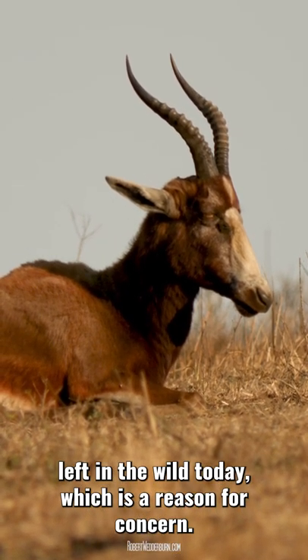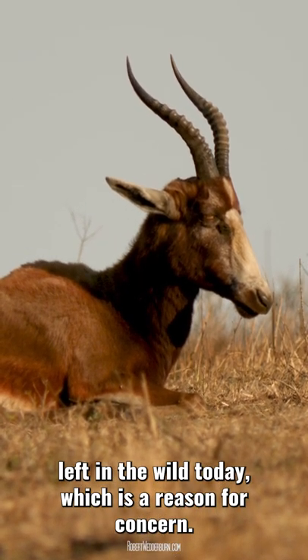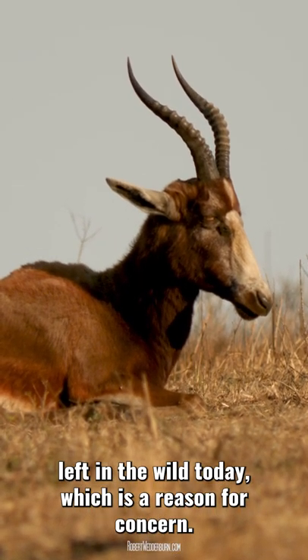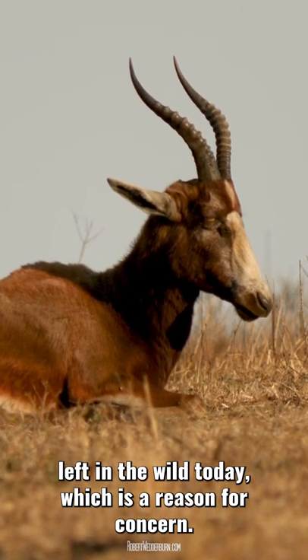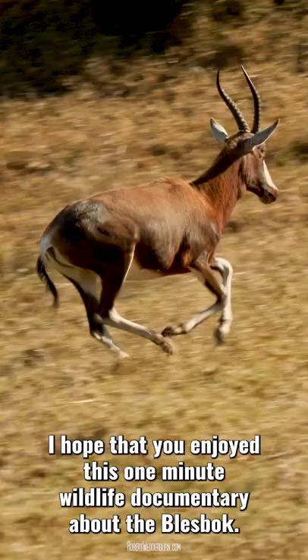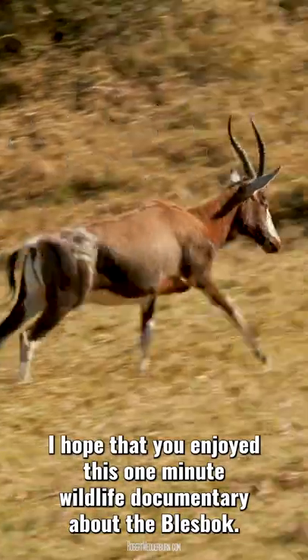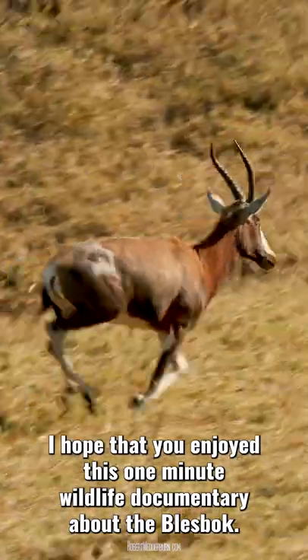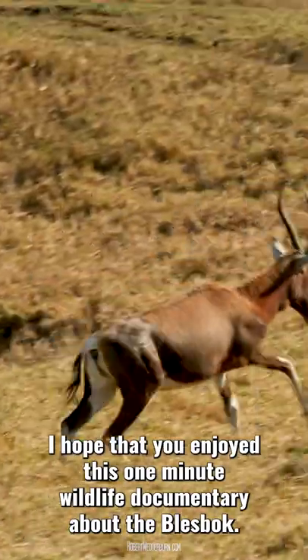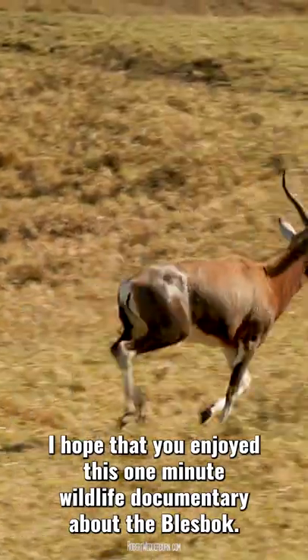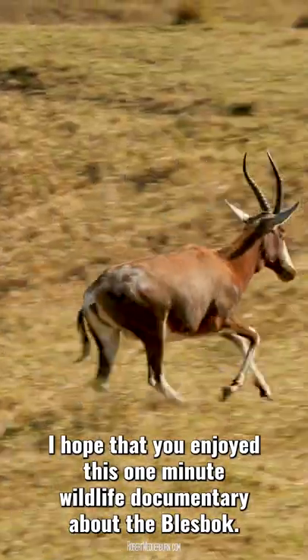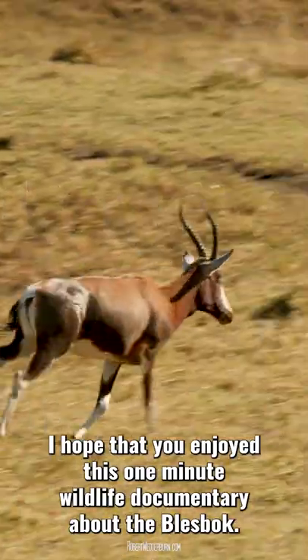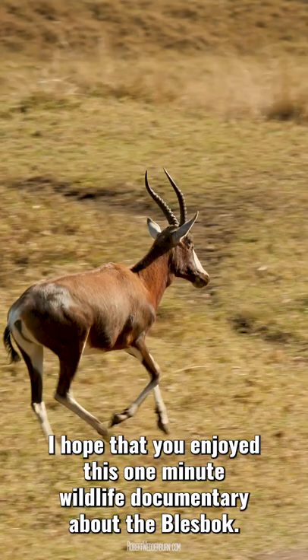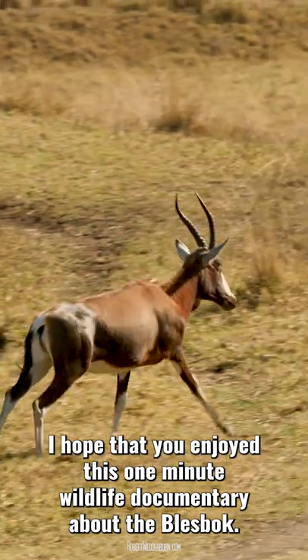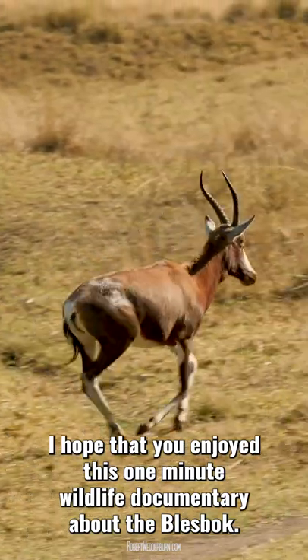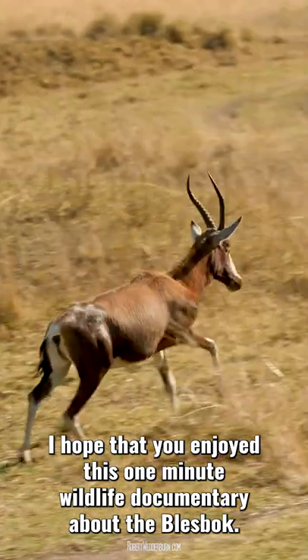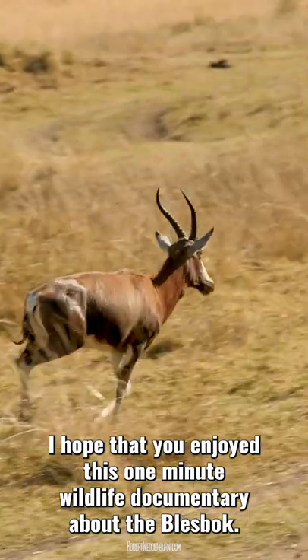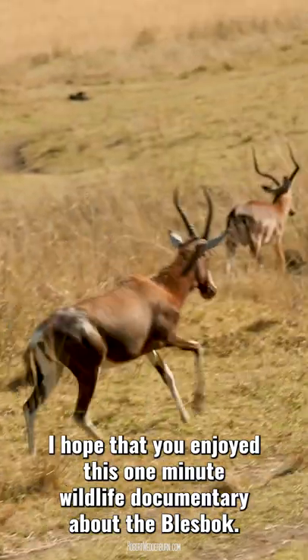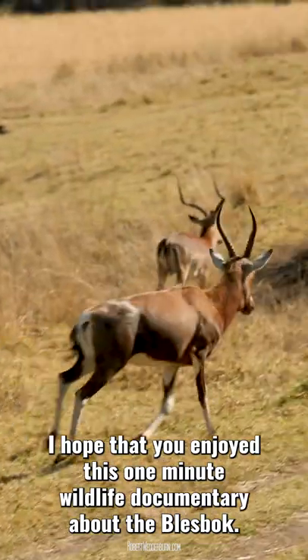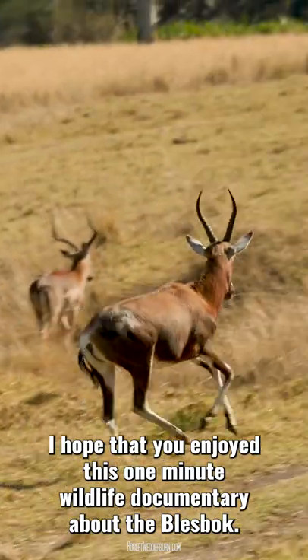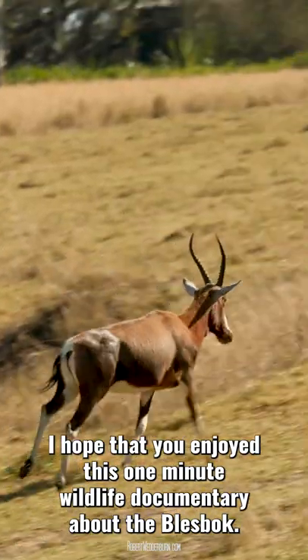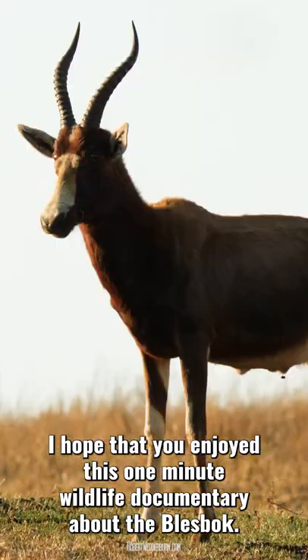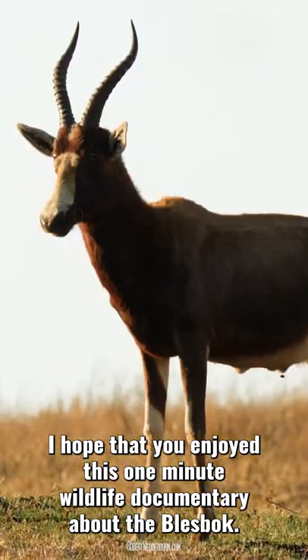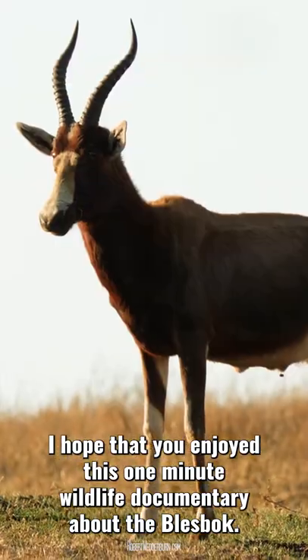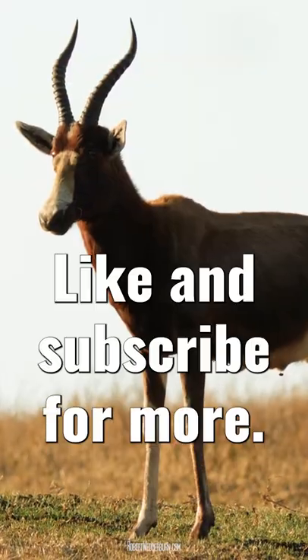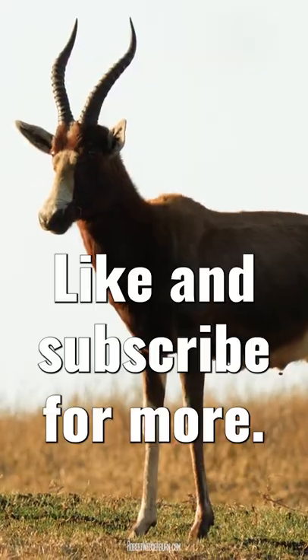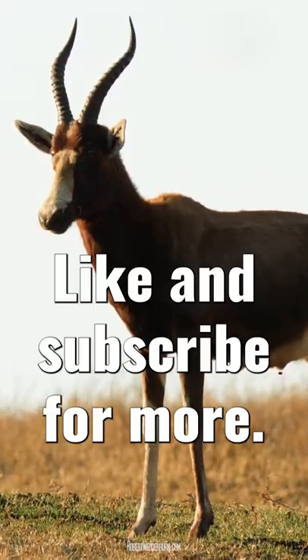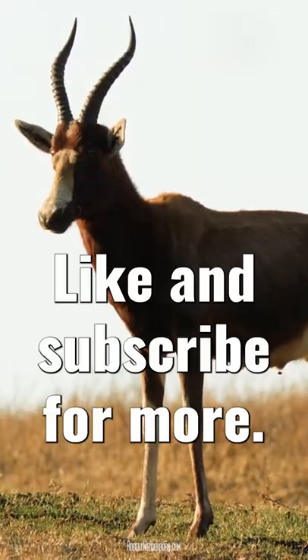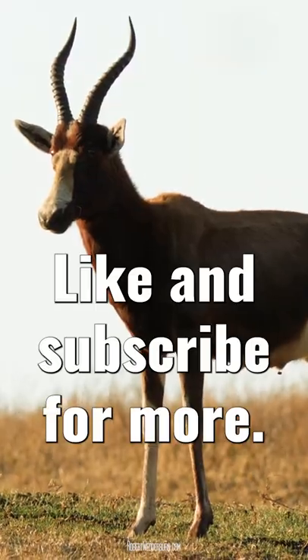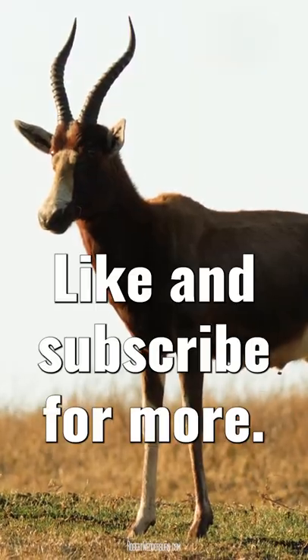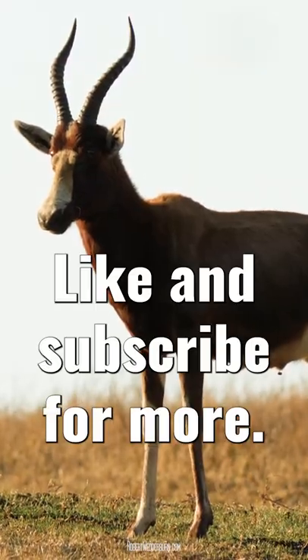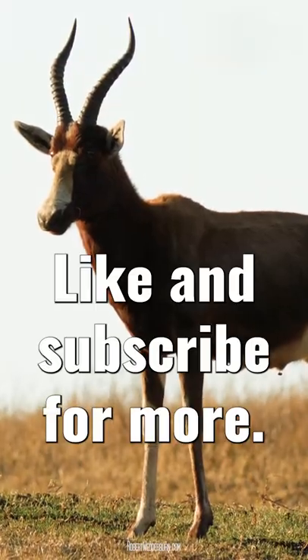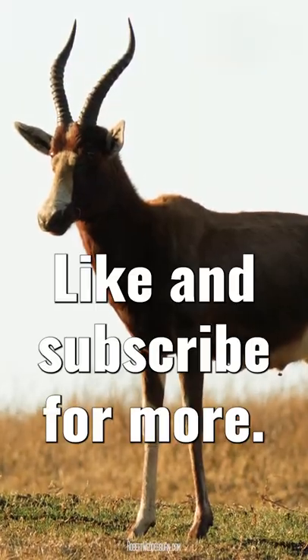I hope that you enjoyed this one minute wildlife documentary about the Blessbook. Like and subscribe for more.